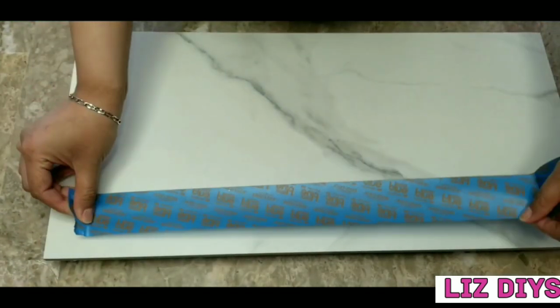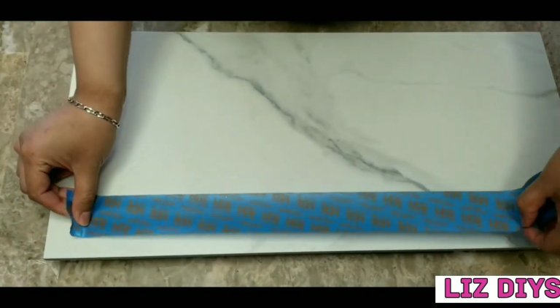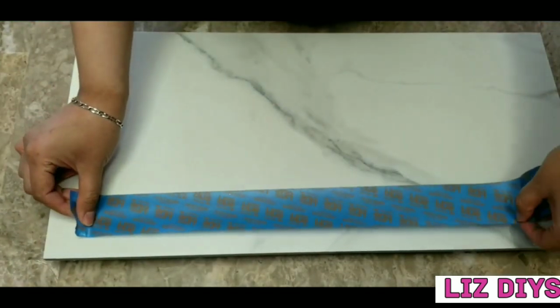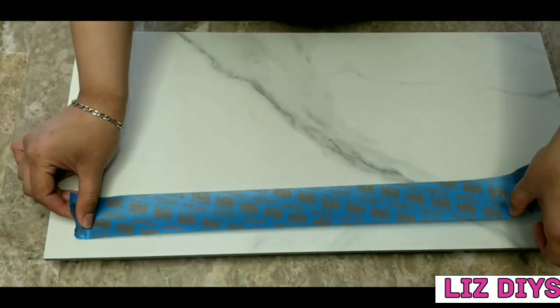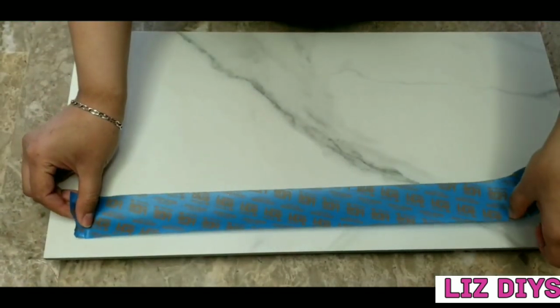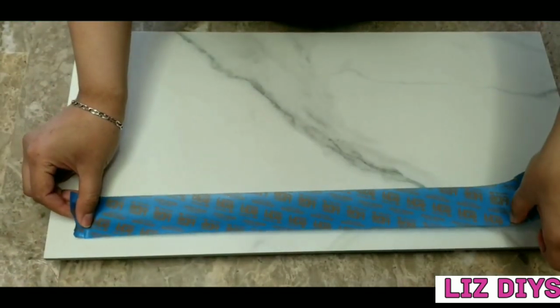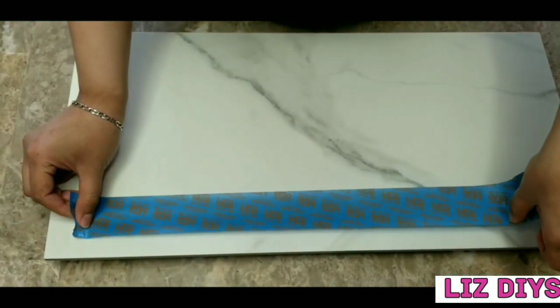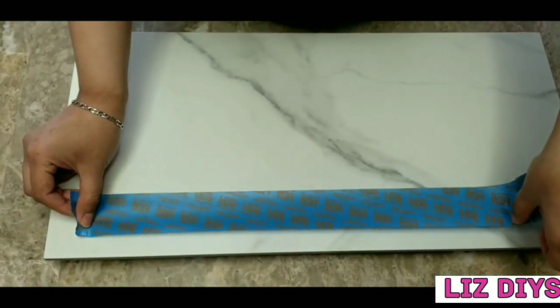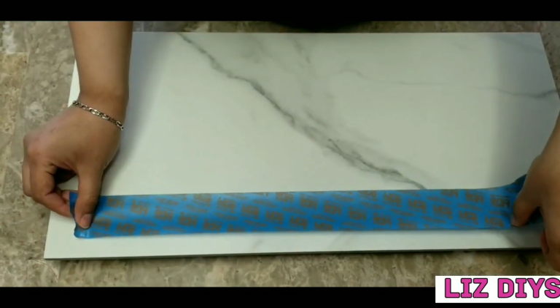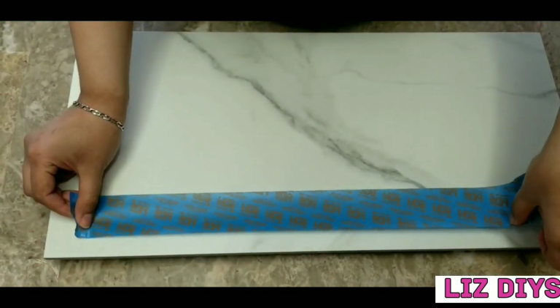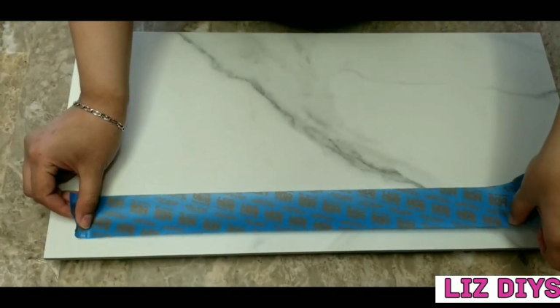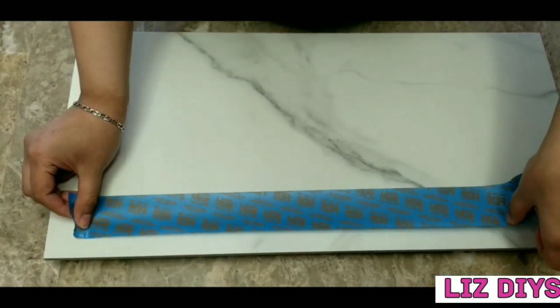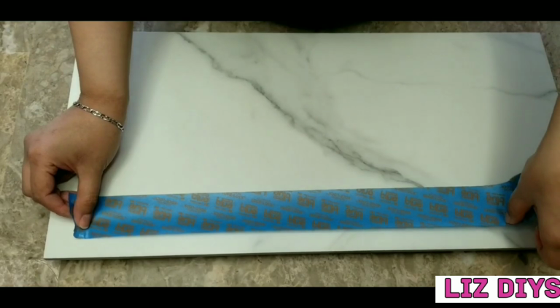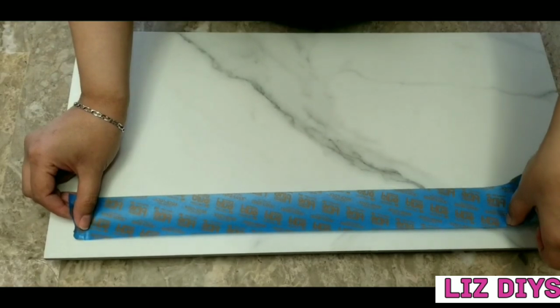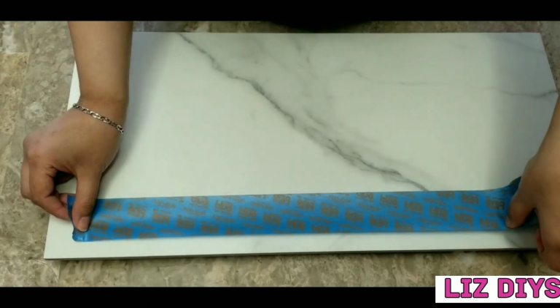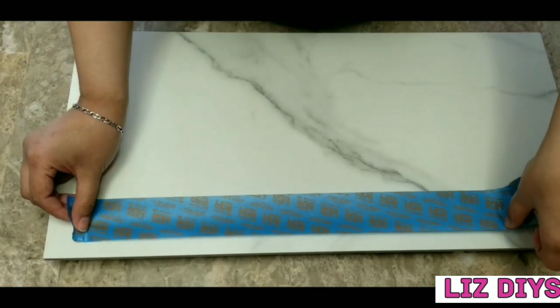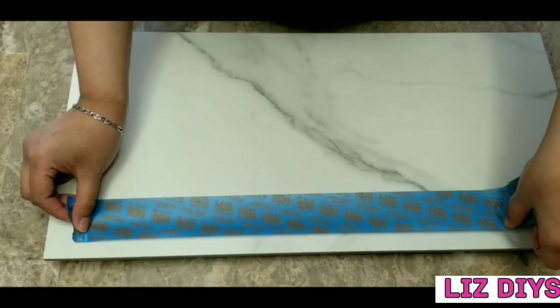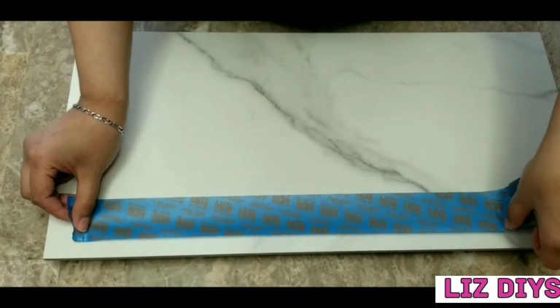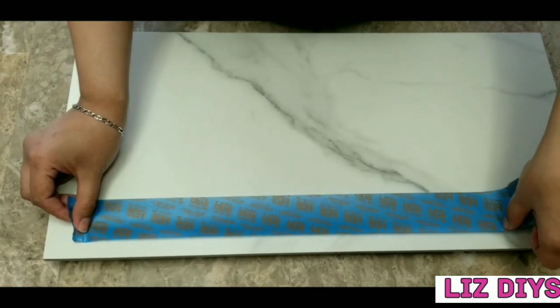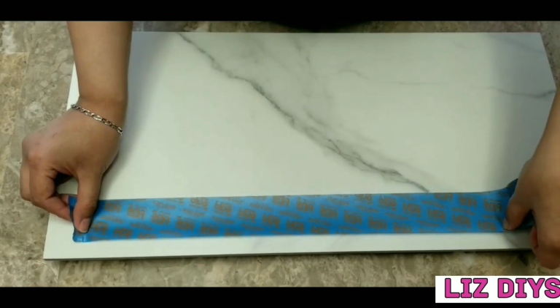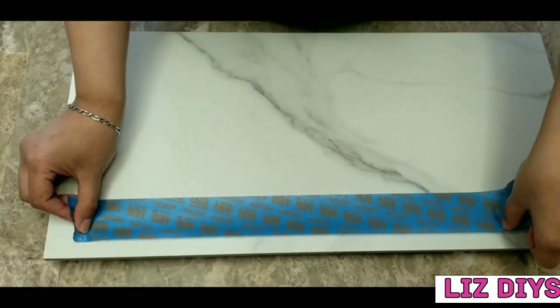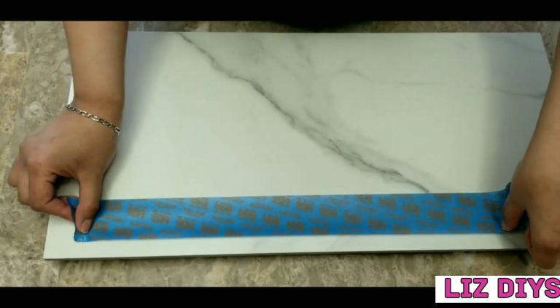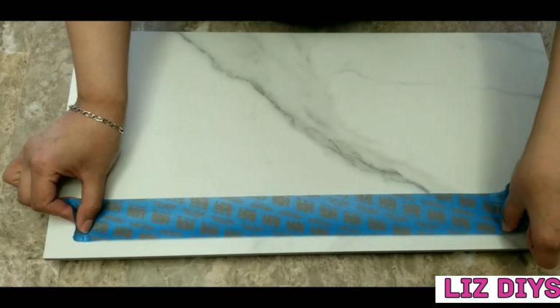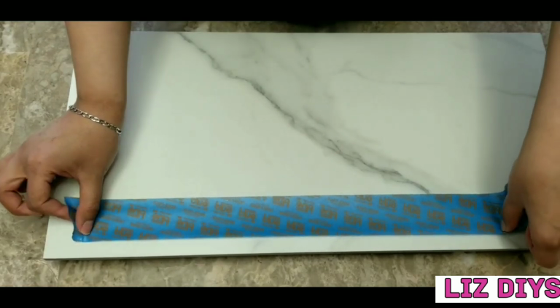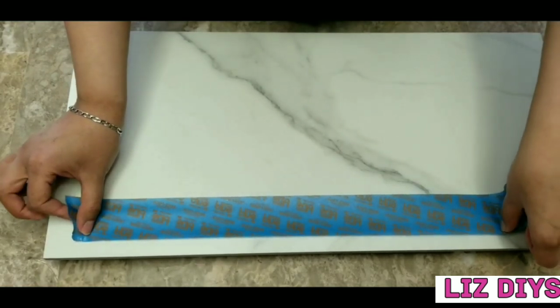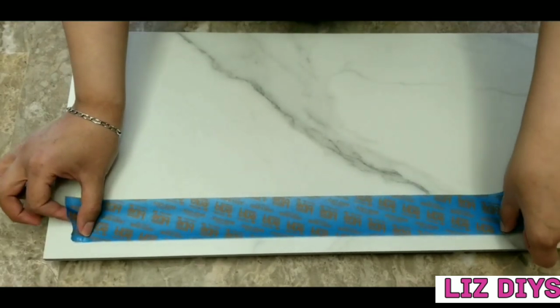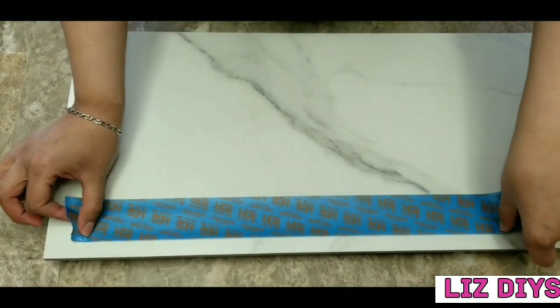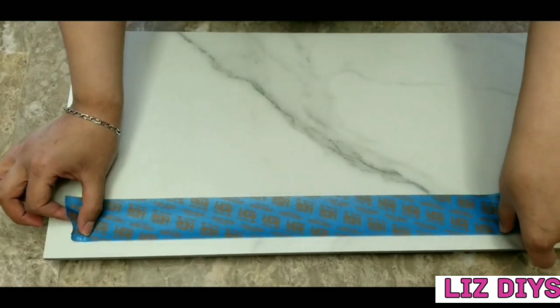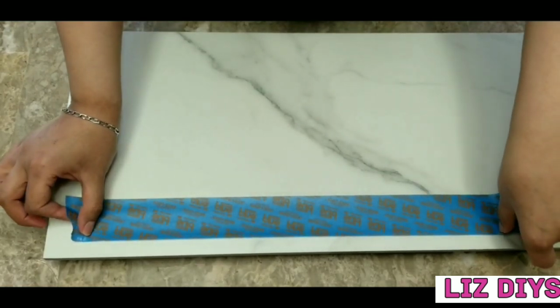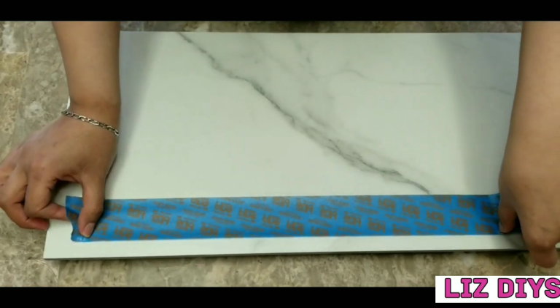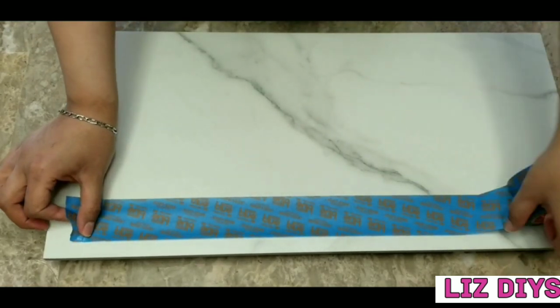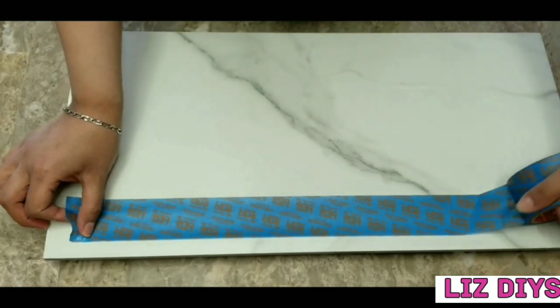Now I'm going to grab some tape and tape all around the tile, leaving about half an inch of free space around the edges.